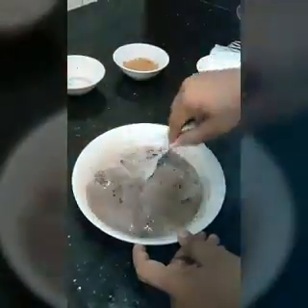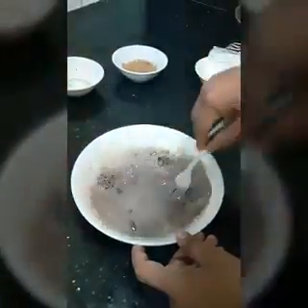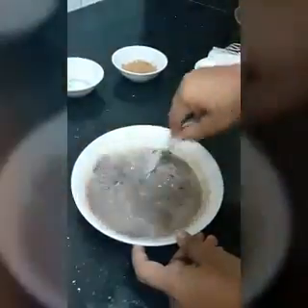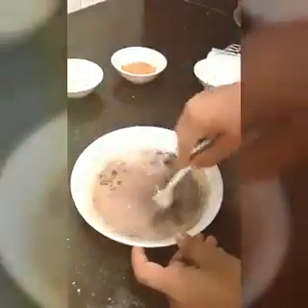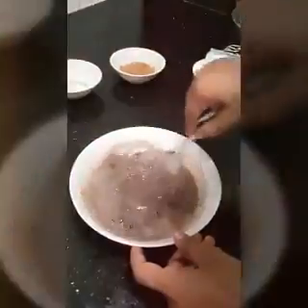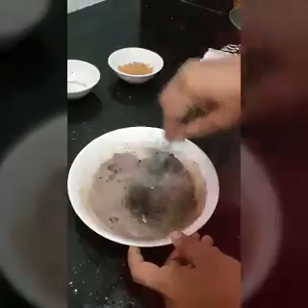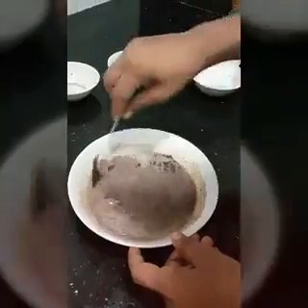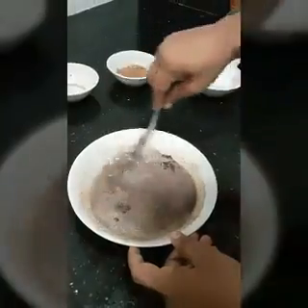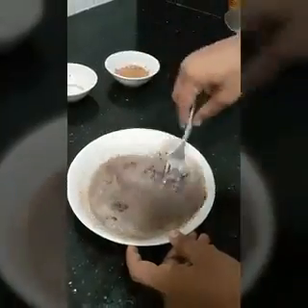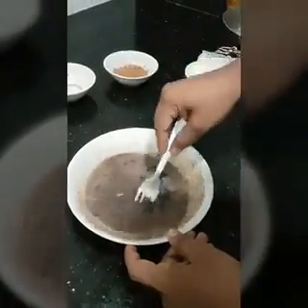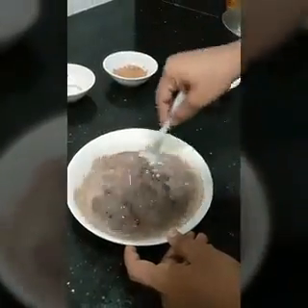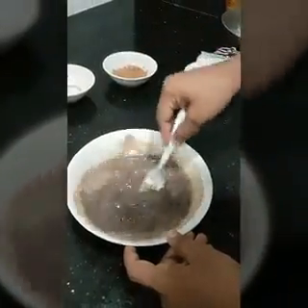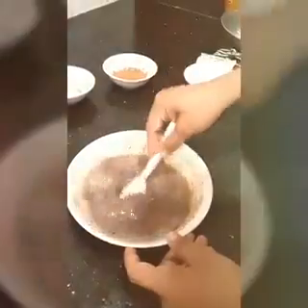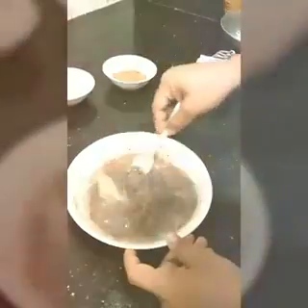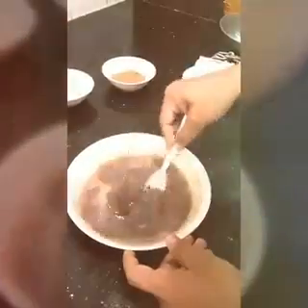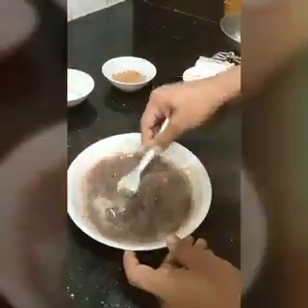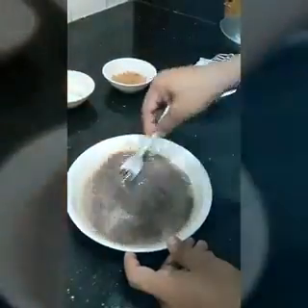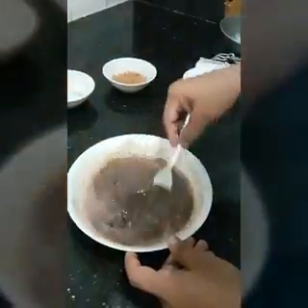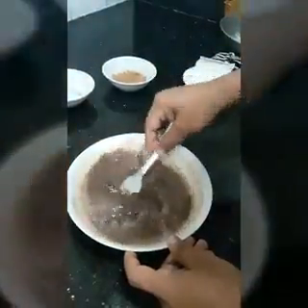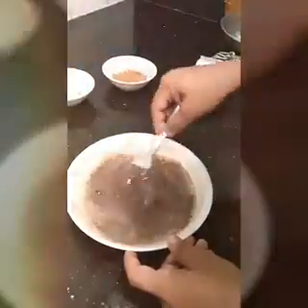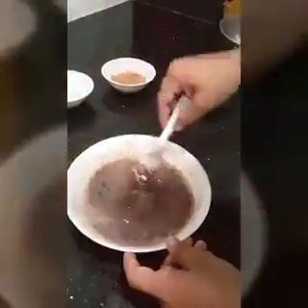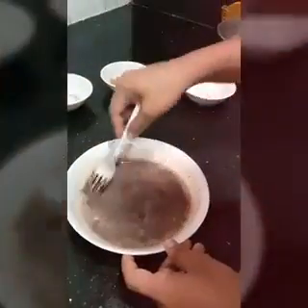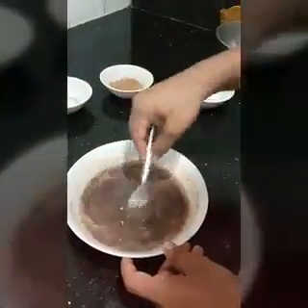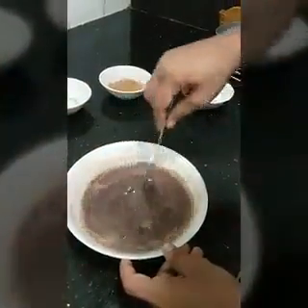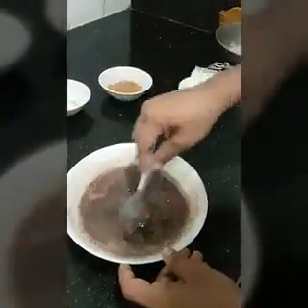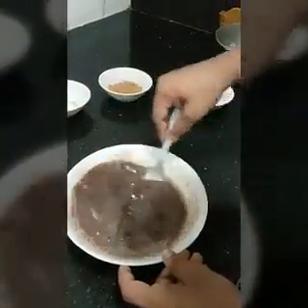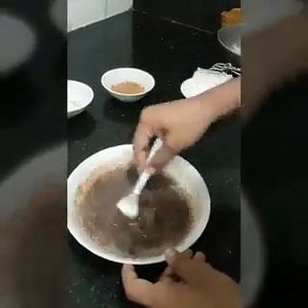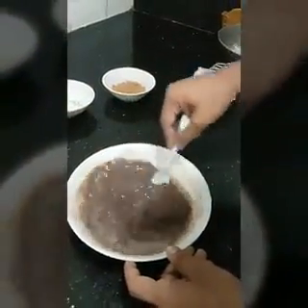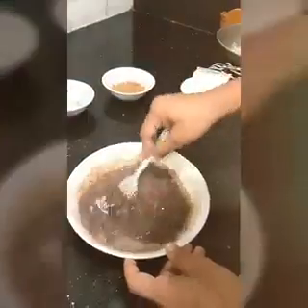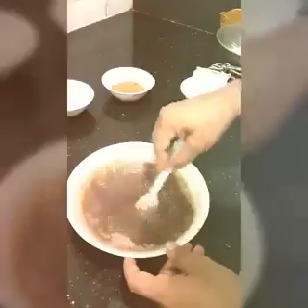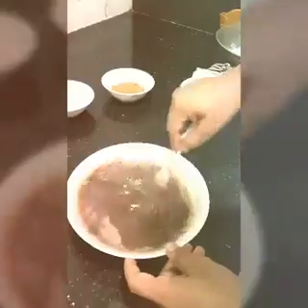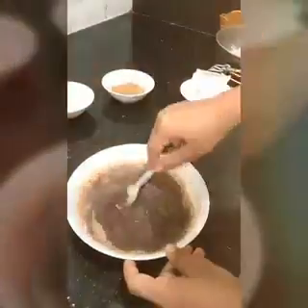Stir it continuously. You will see that the chocolate starts melting.